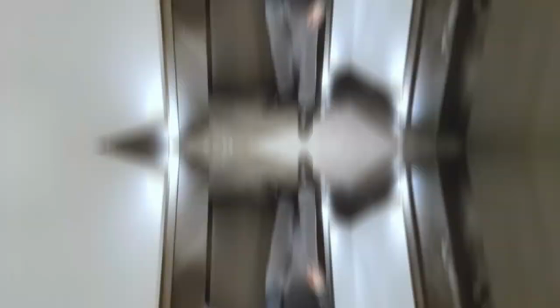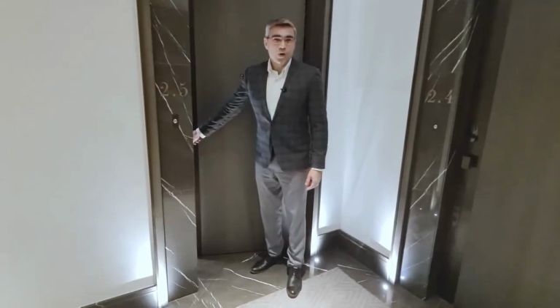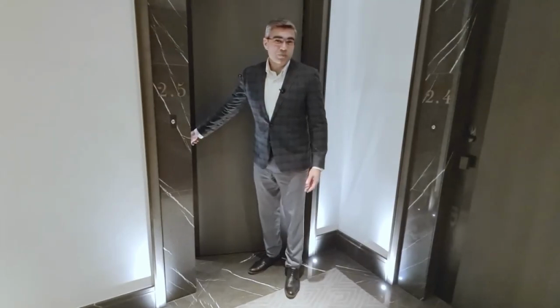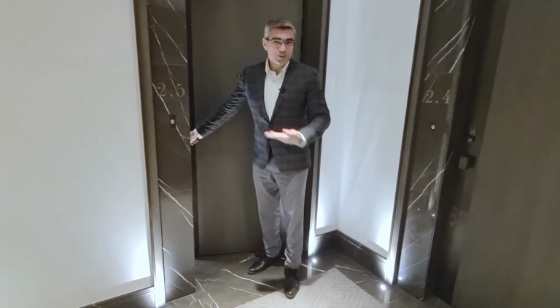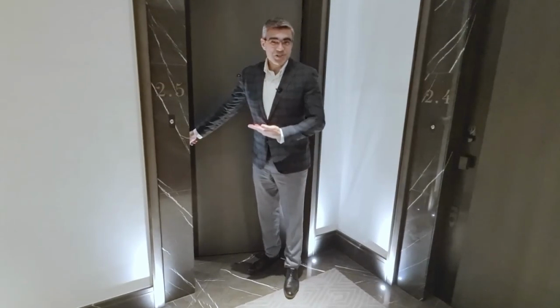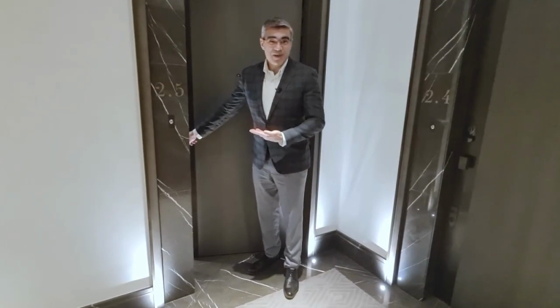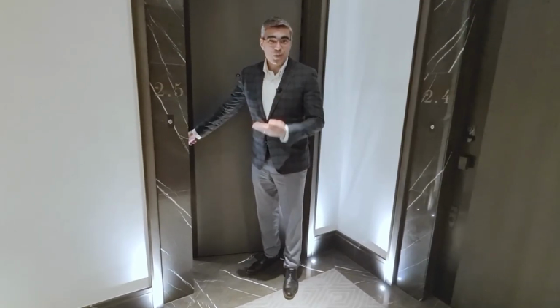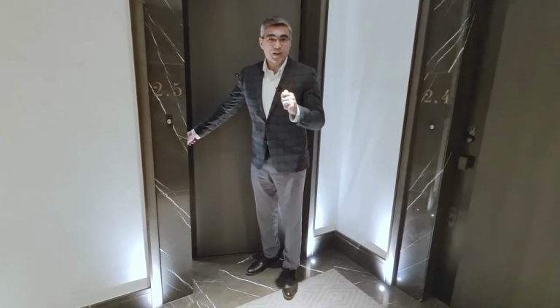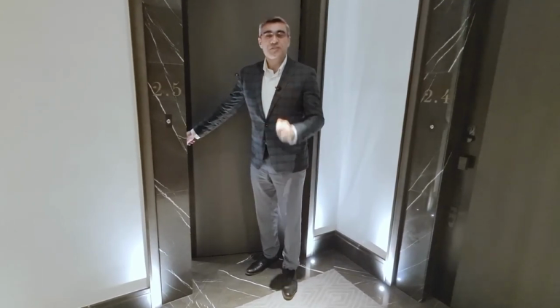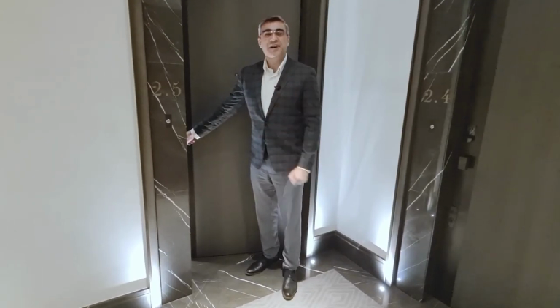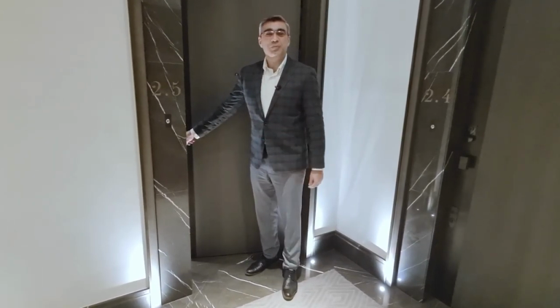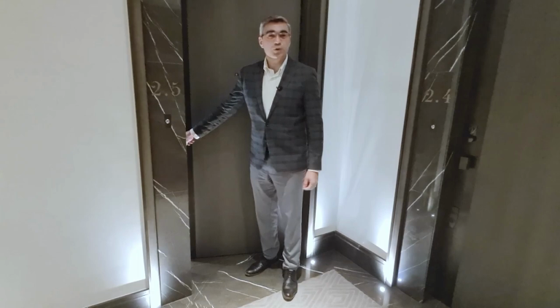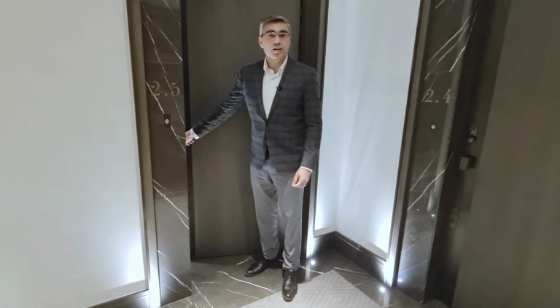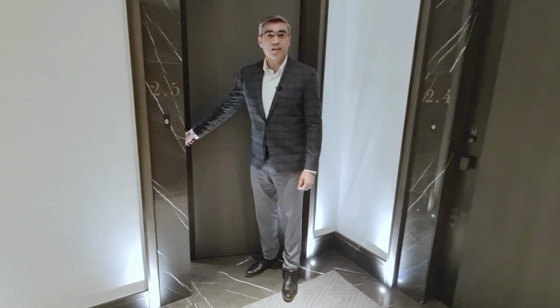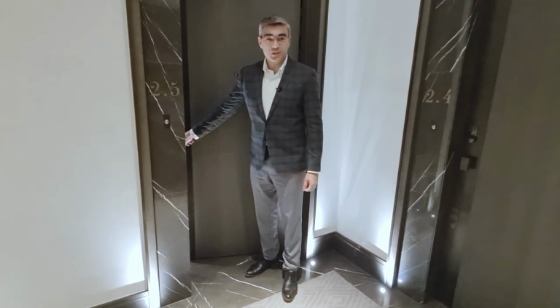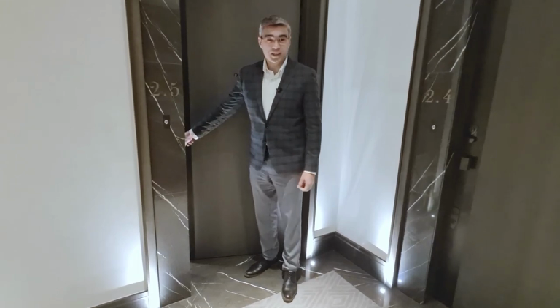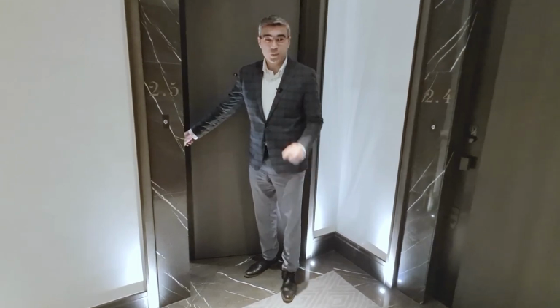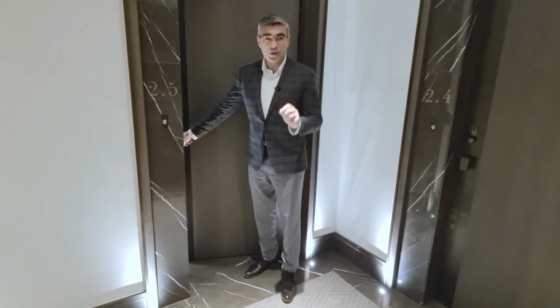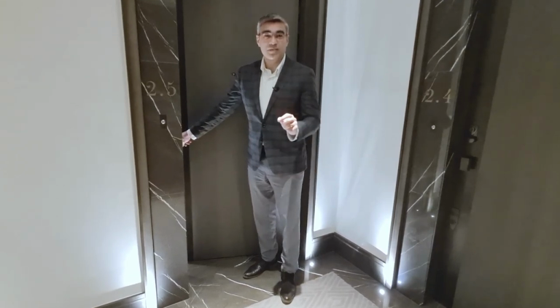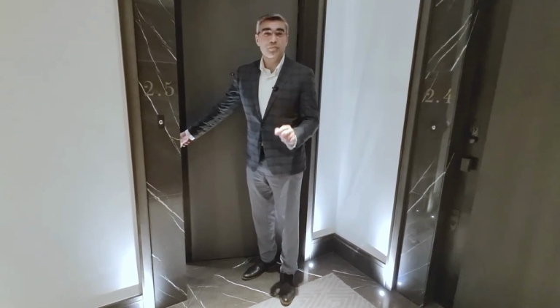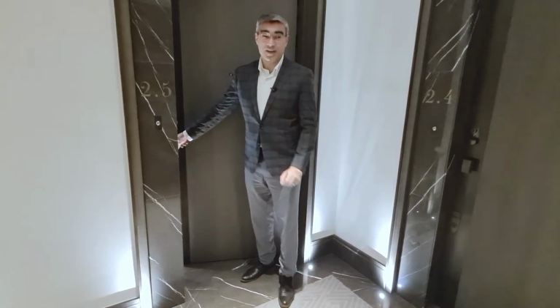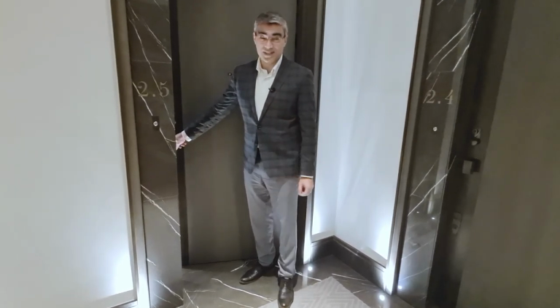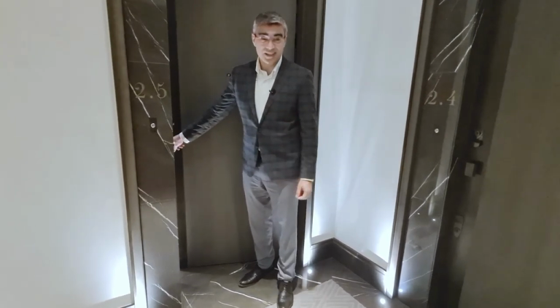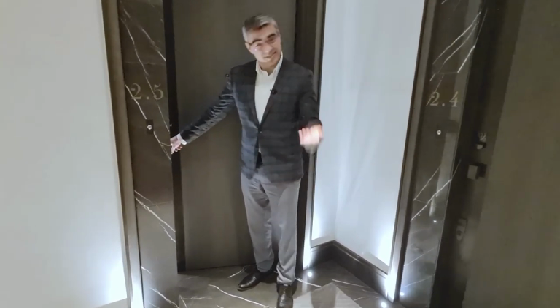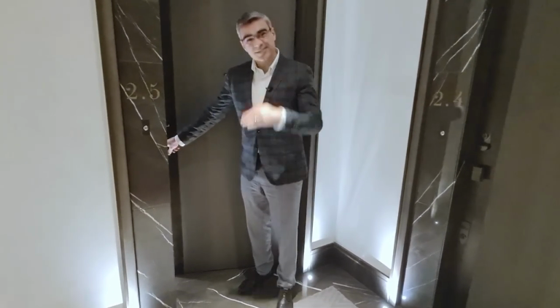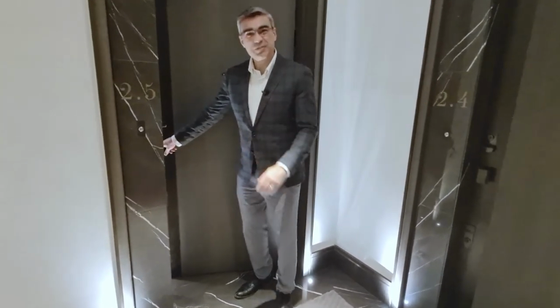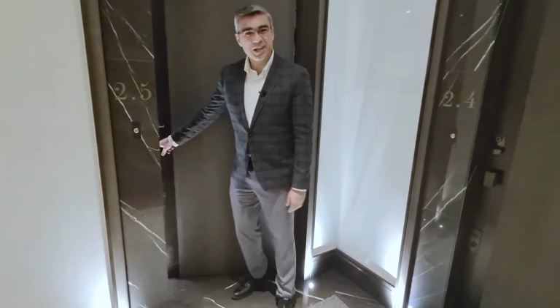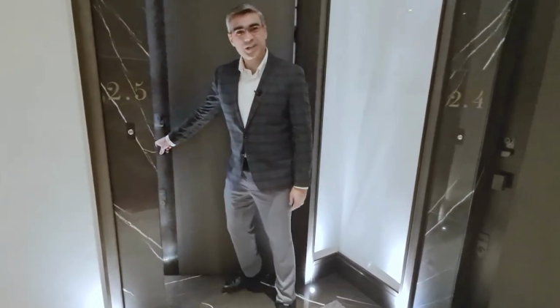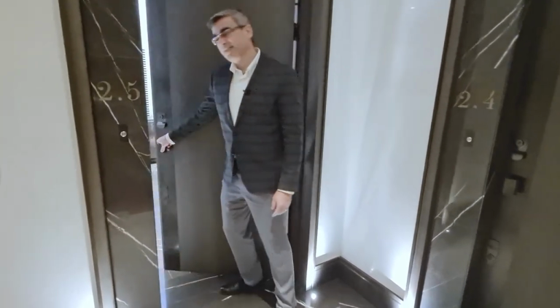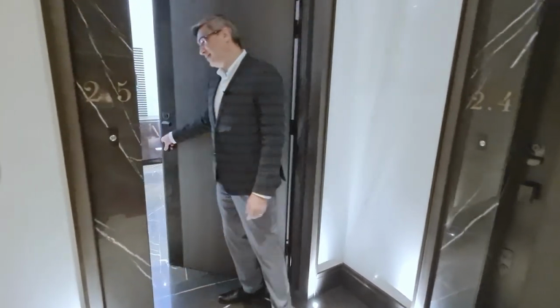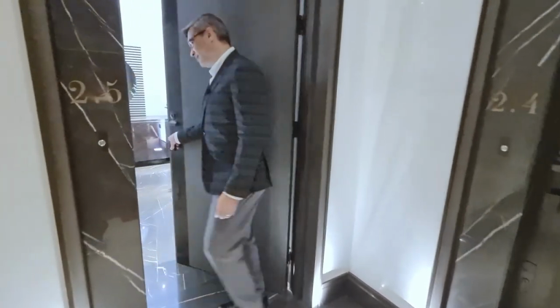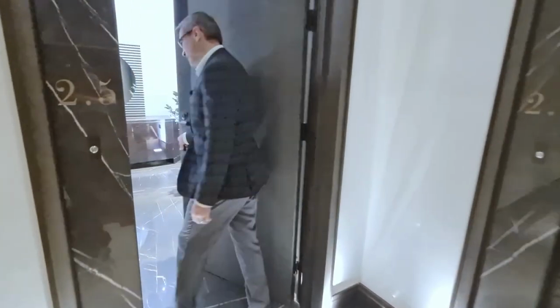Welcome to this gym where you can find pure luxury with privacy. Come take a look.